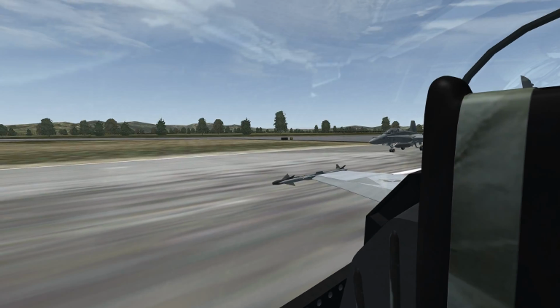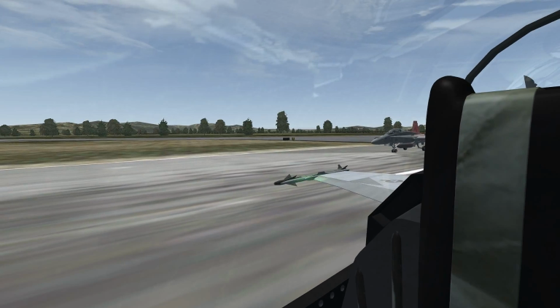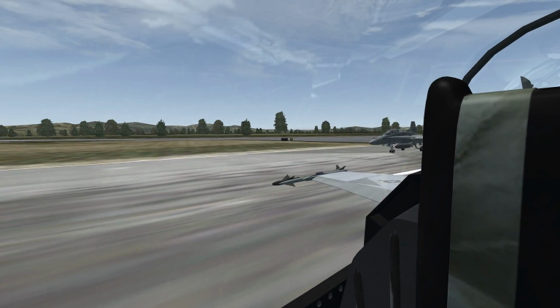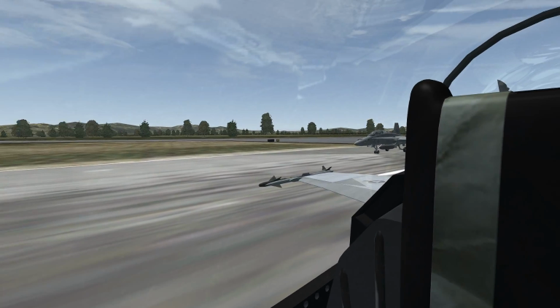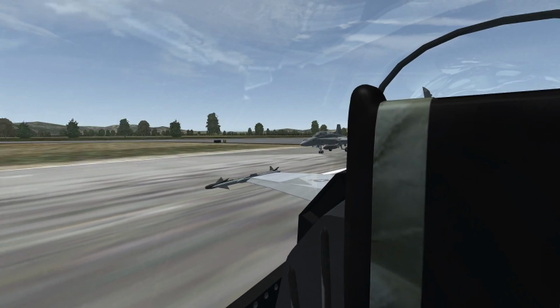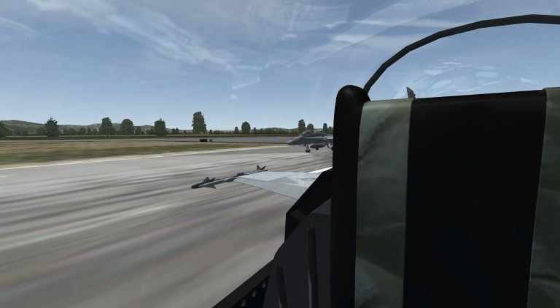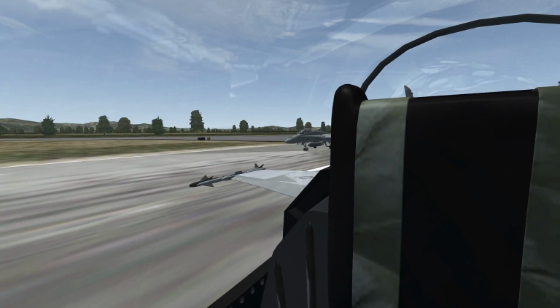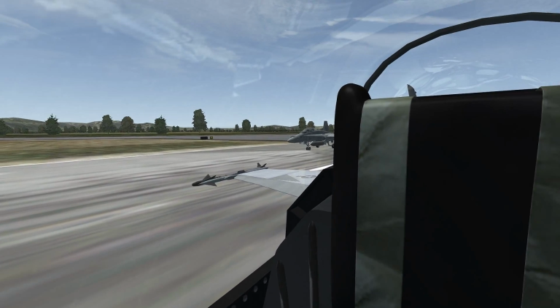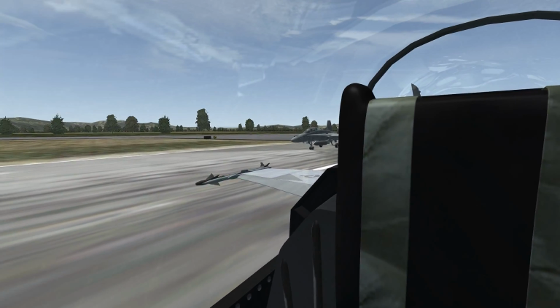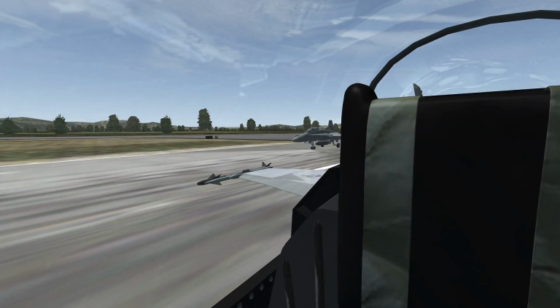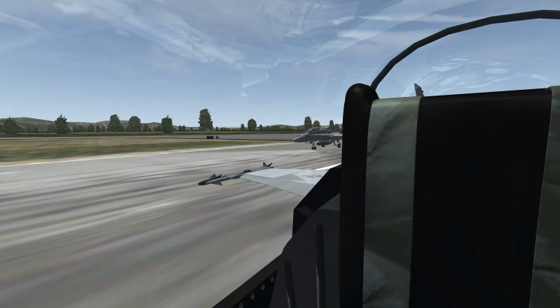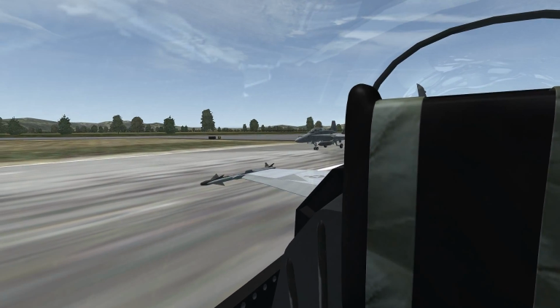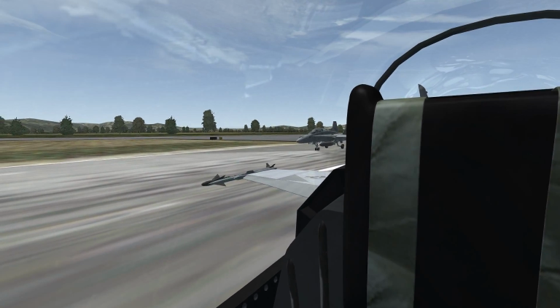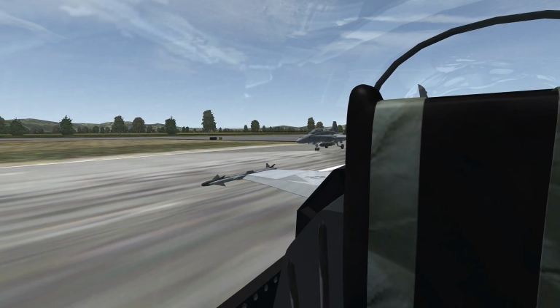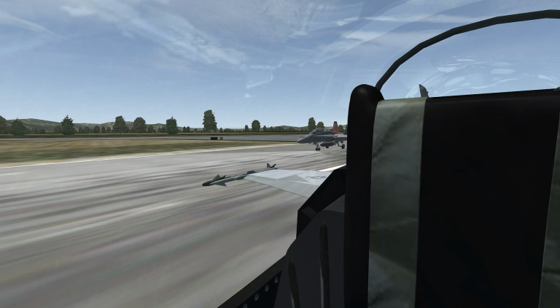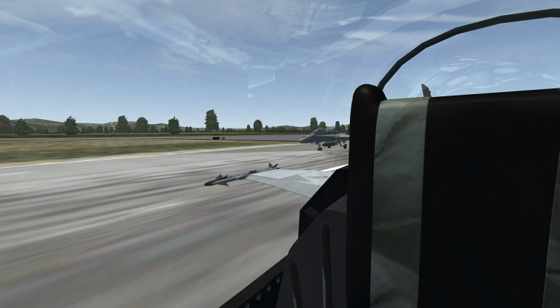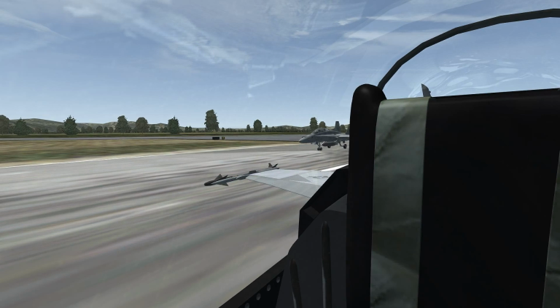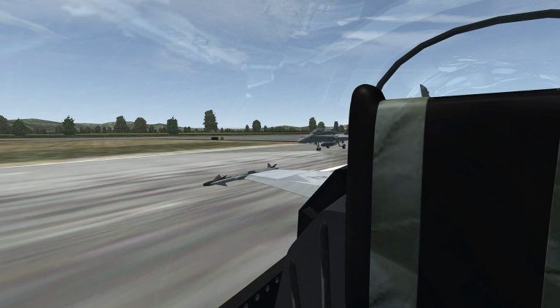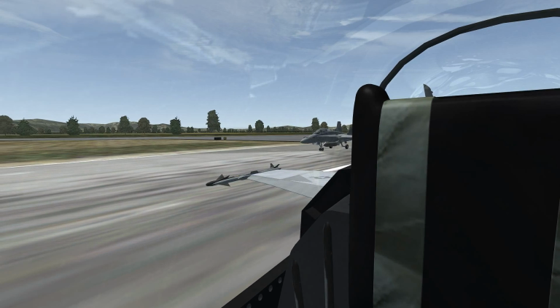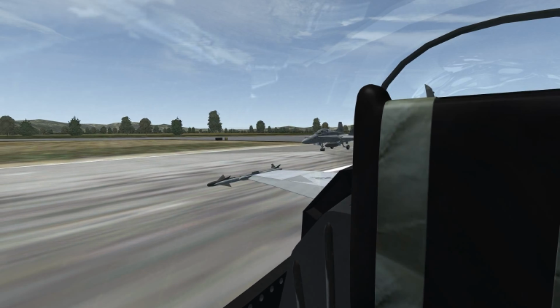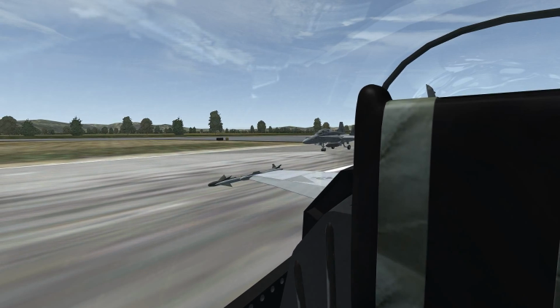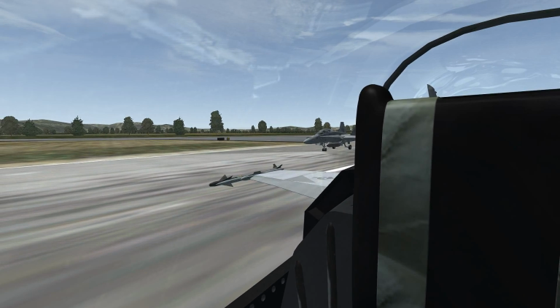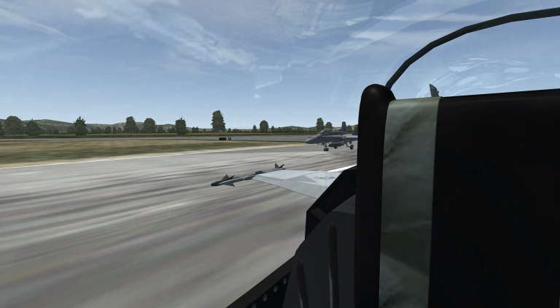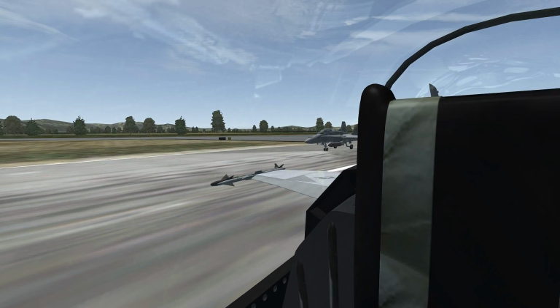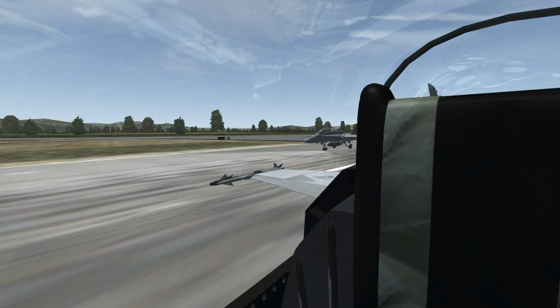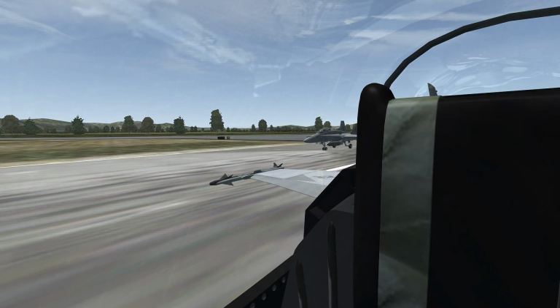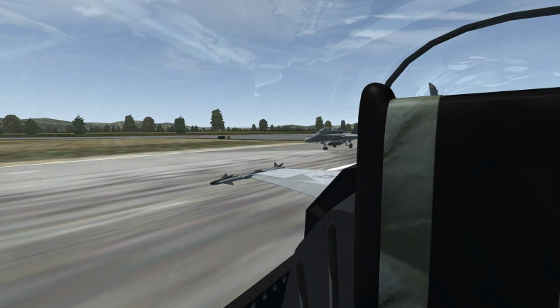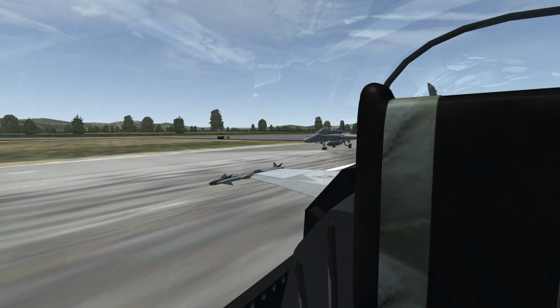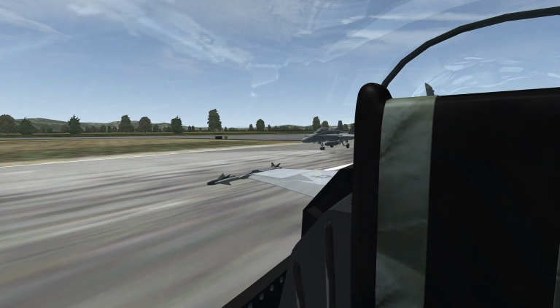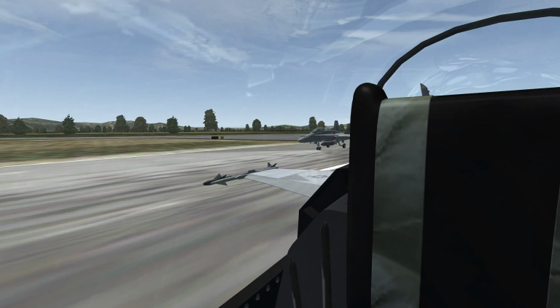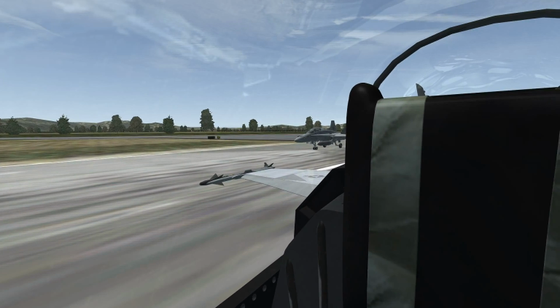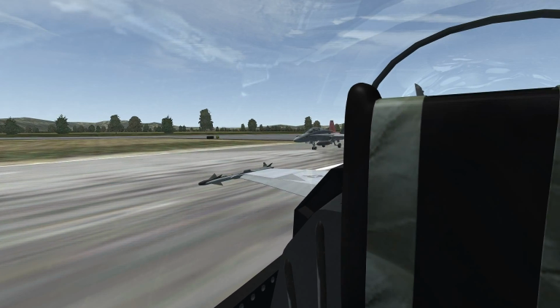Alright Kev, let's do our control check. Elevator back, stick forward, left, right, left rudder, right rudder. Everything looks good.